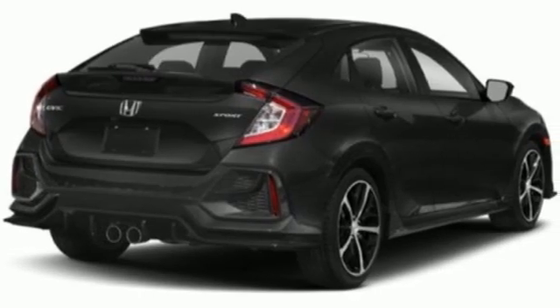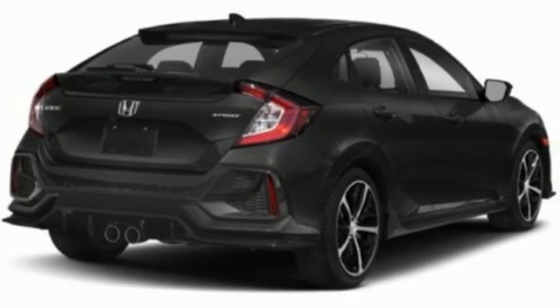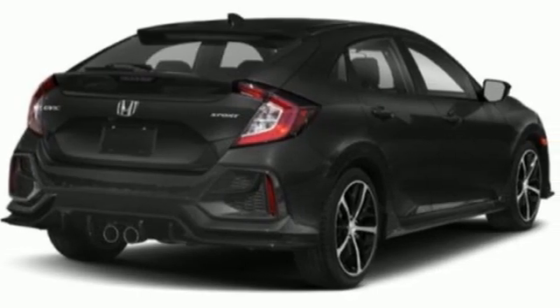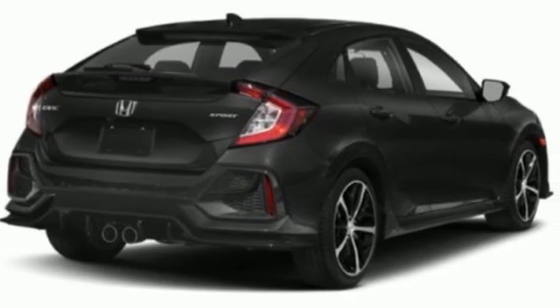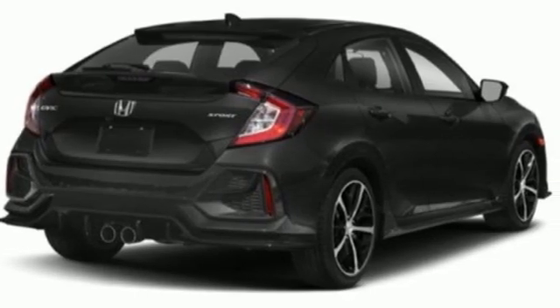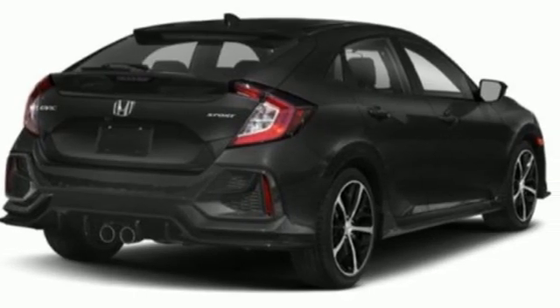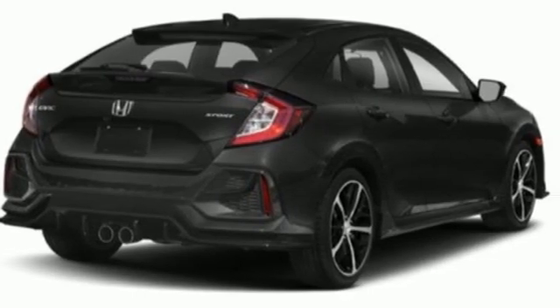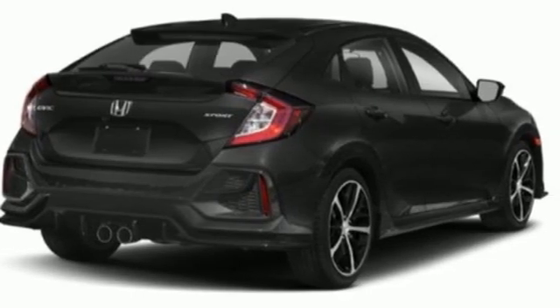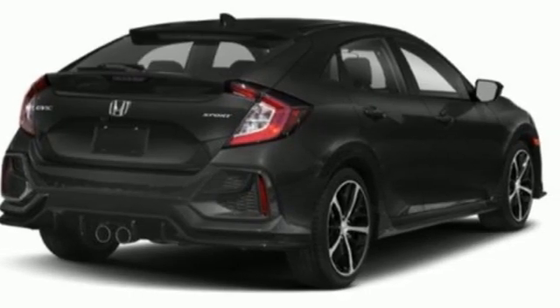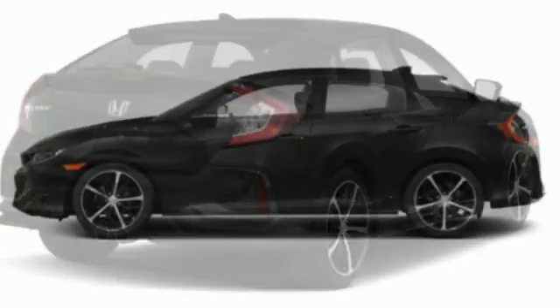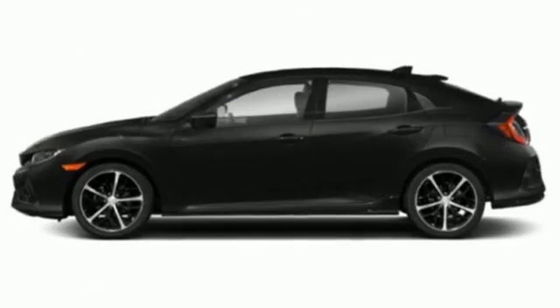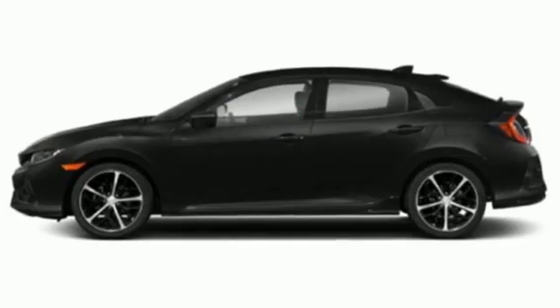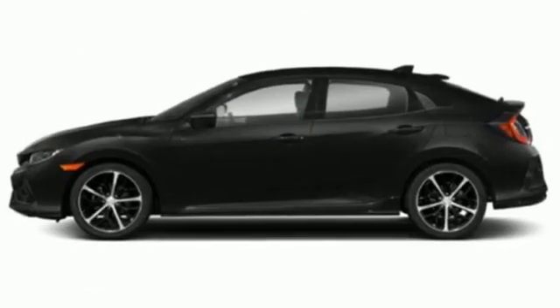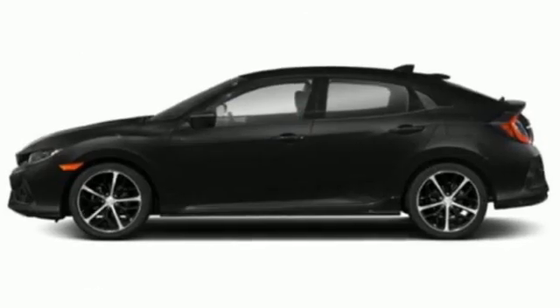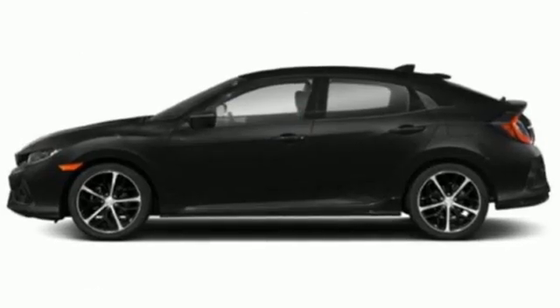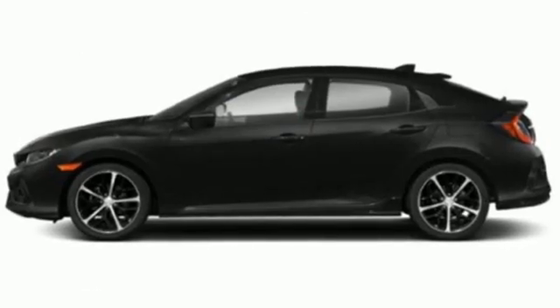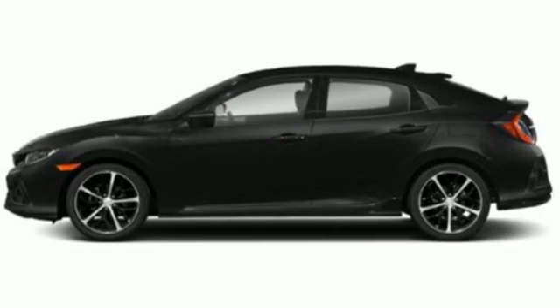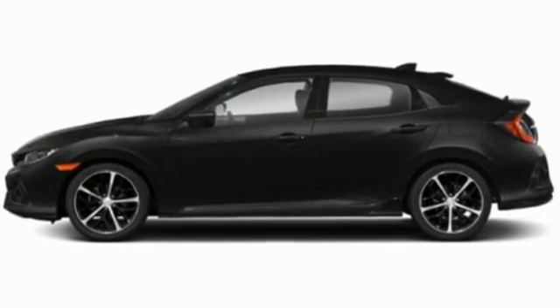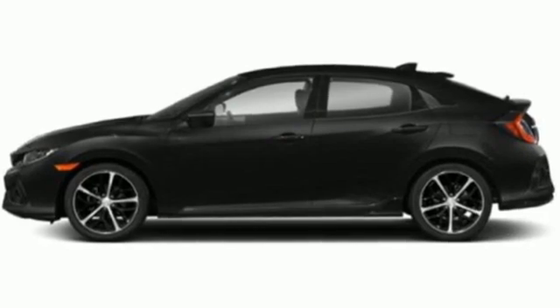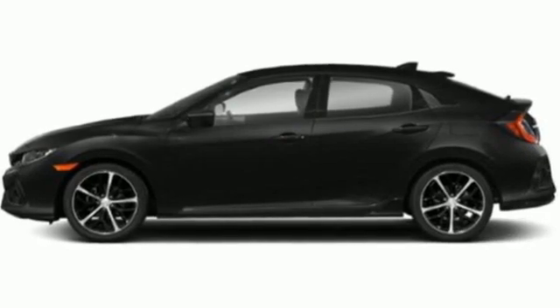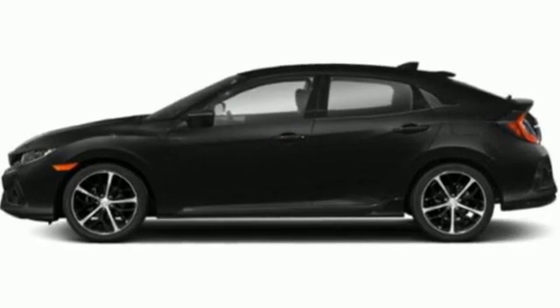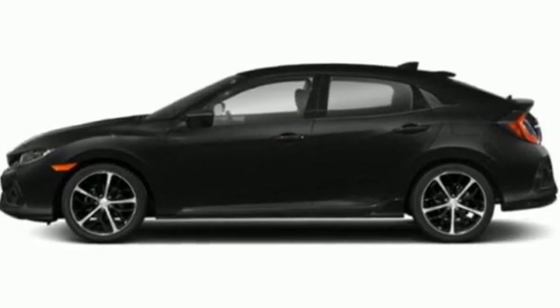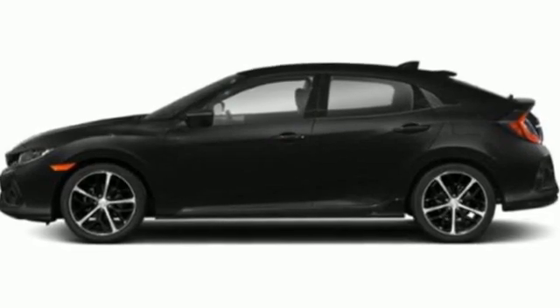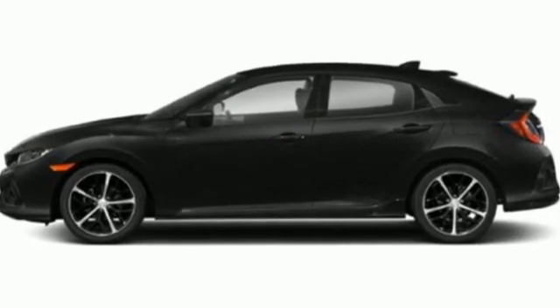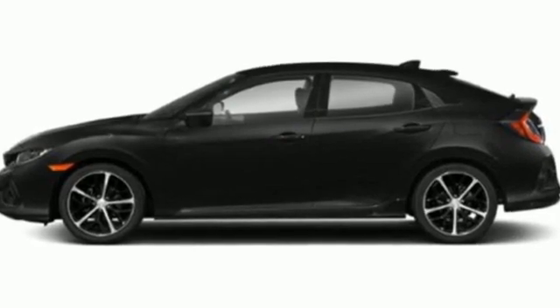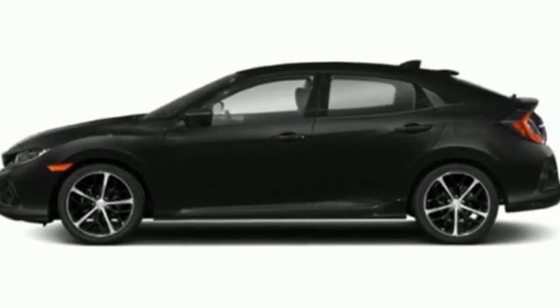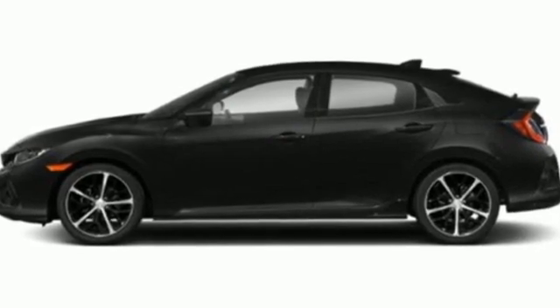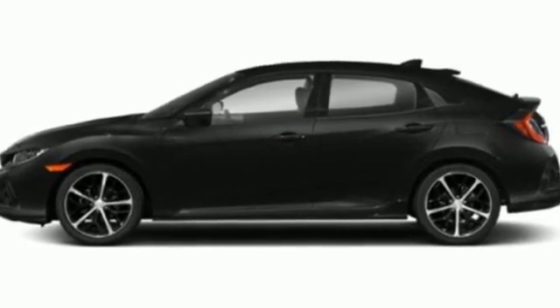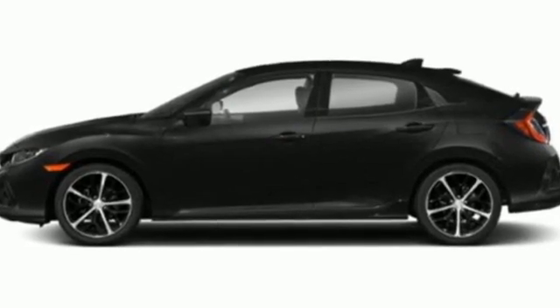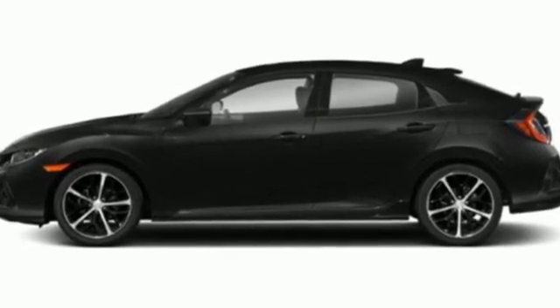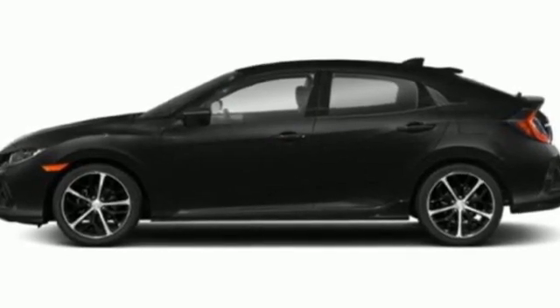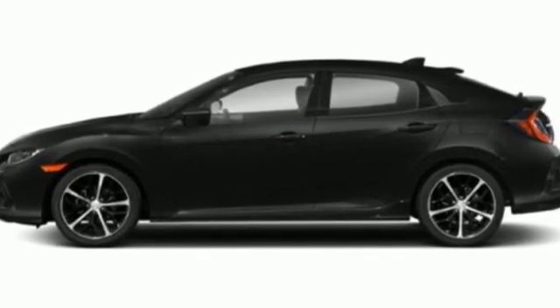It's a Honda, so longevity comes standard. Stop in for a test drive and make it yours today.